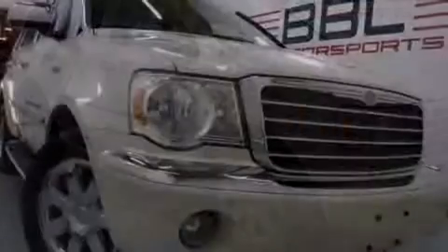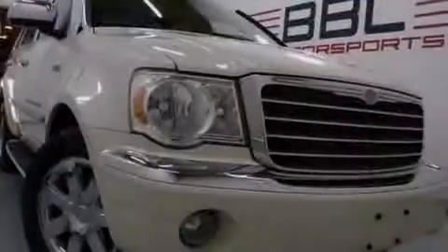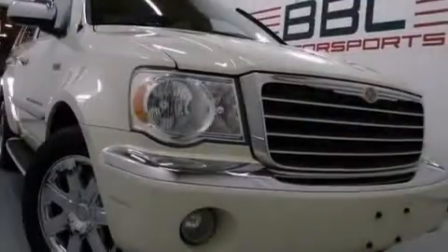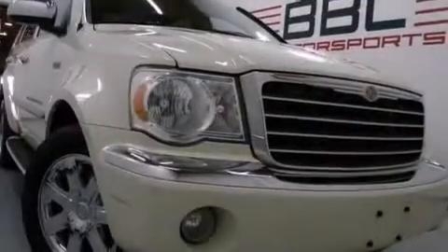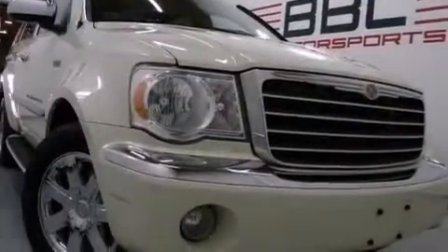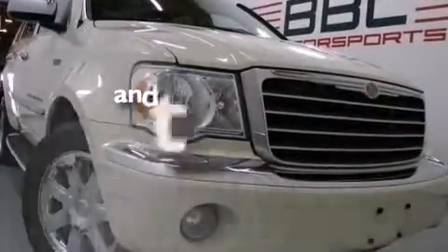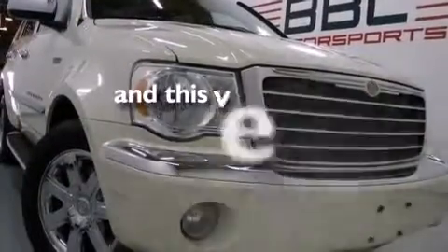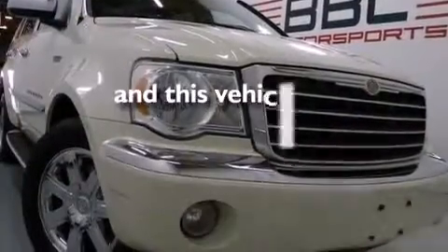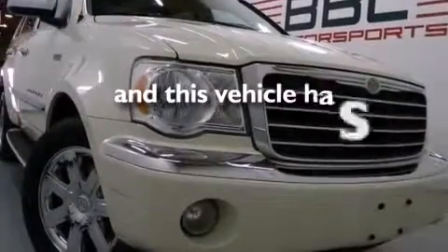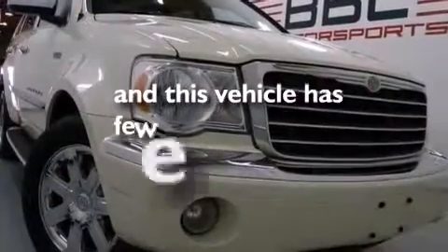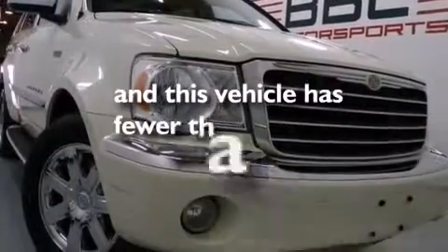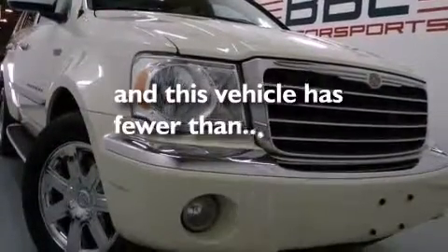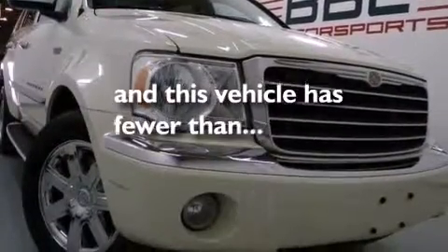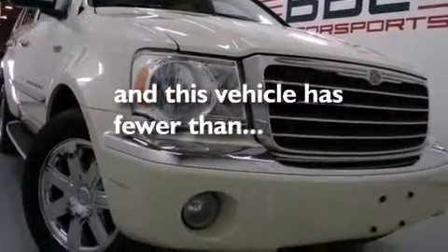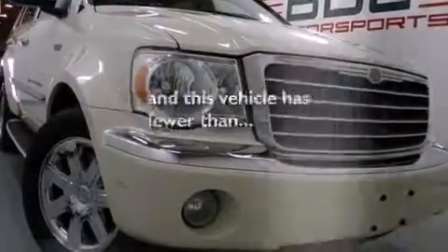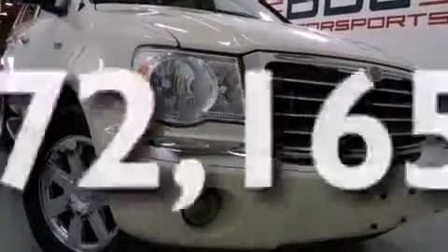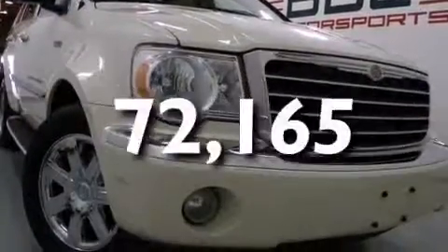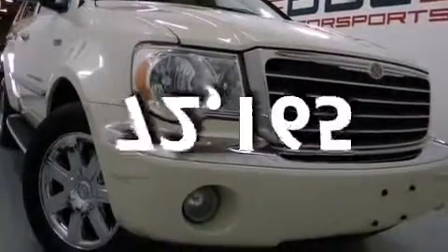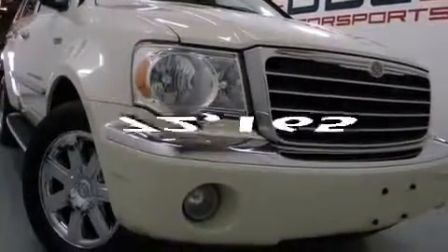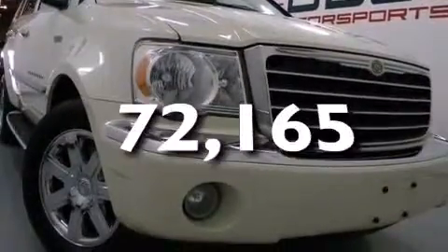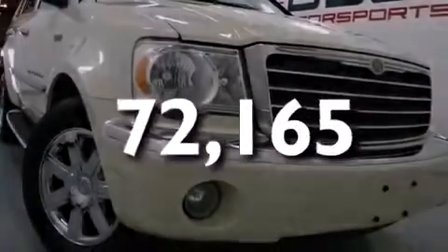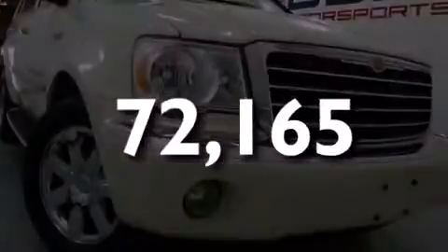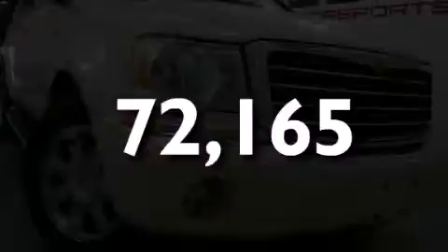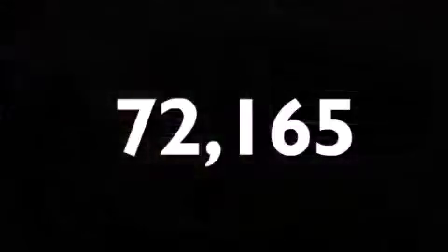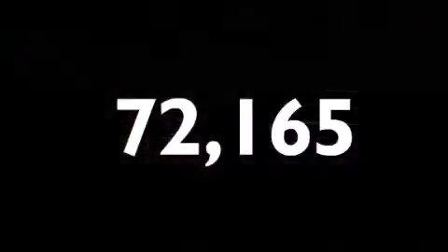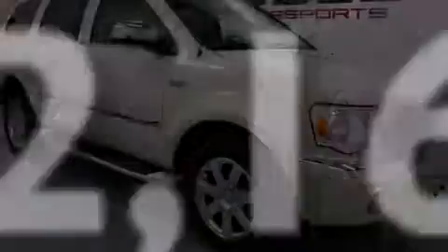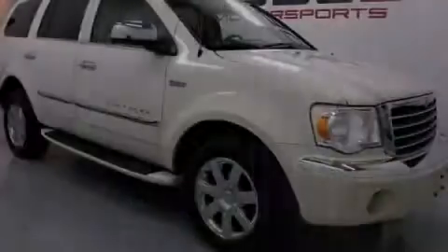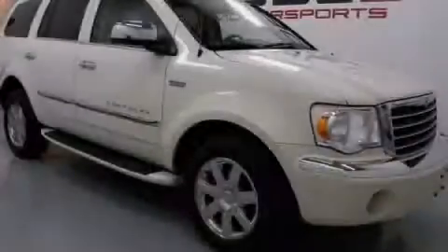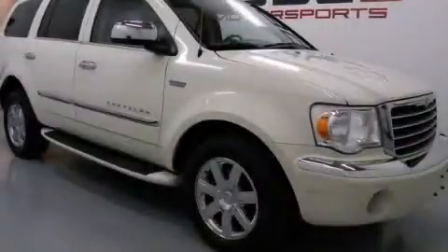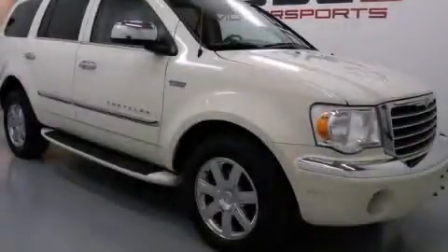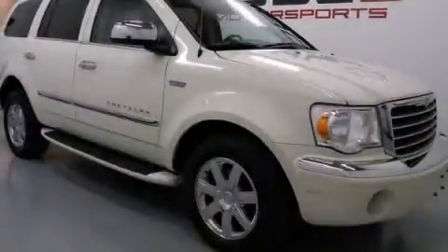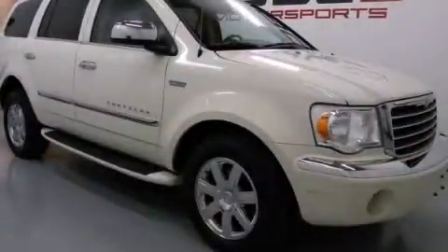This vehicle has less than 73,000 miles. We invite you to contact us today to learn more about this vehicle.